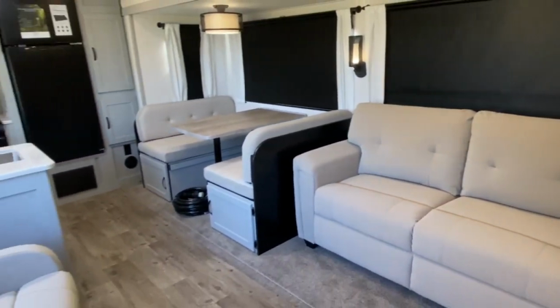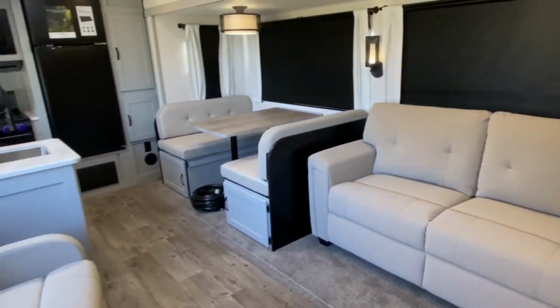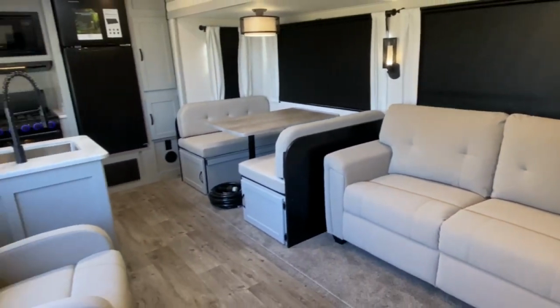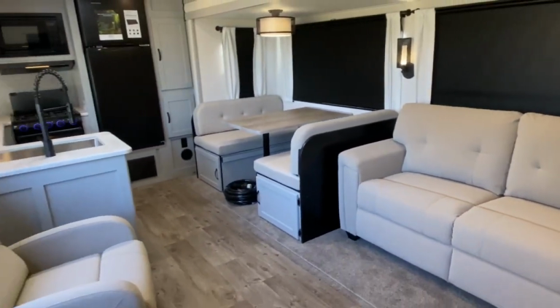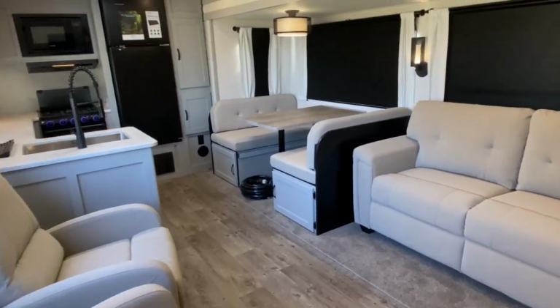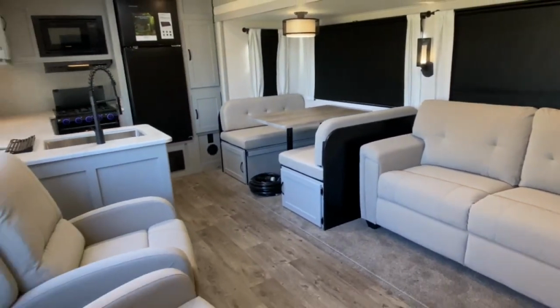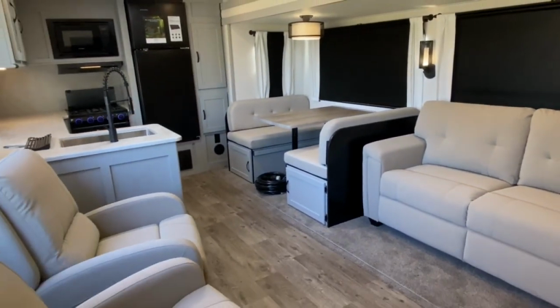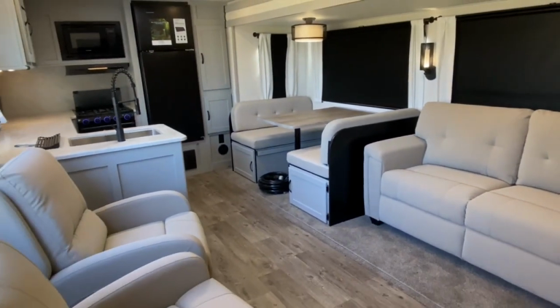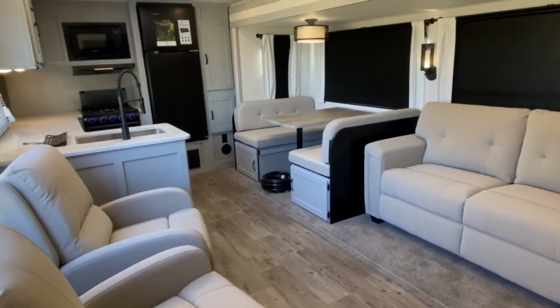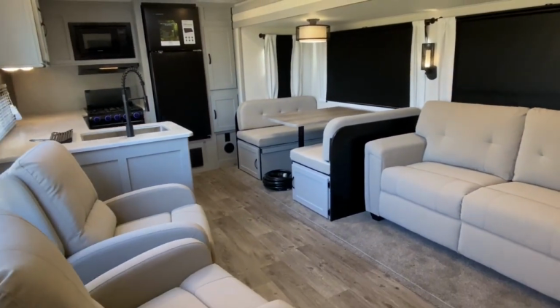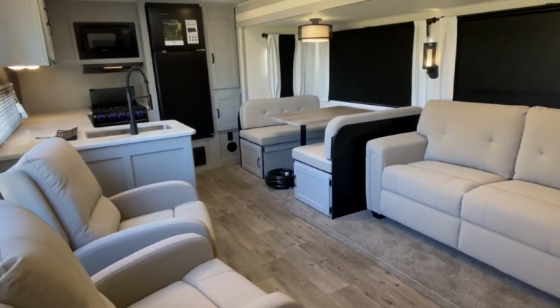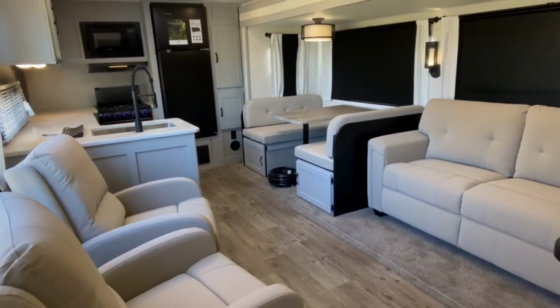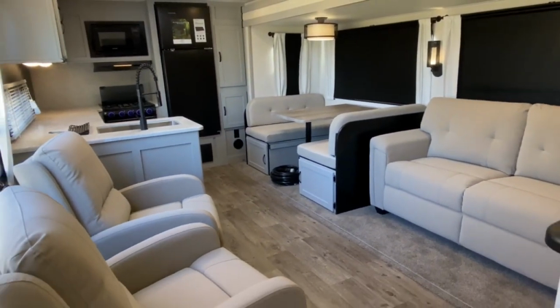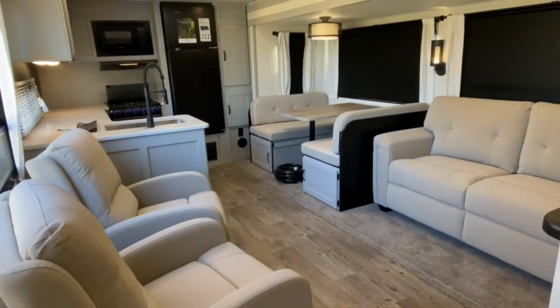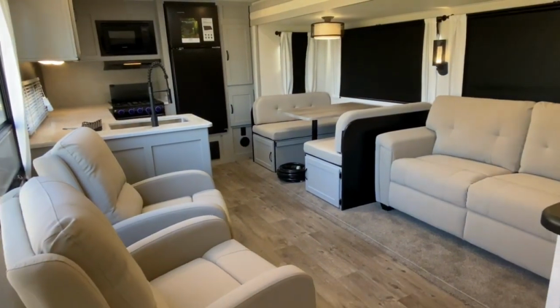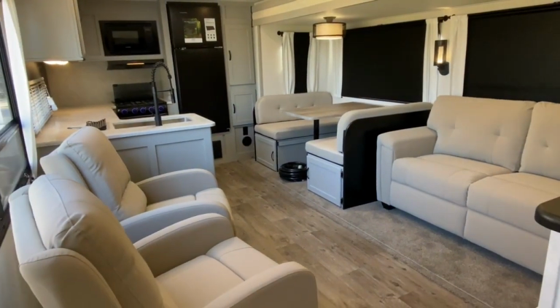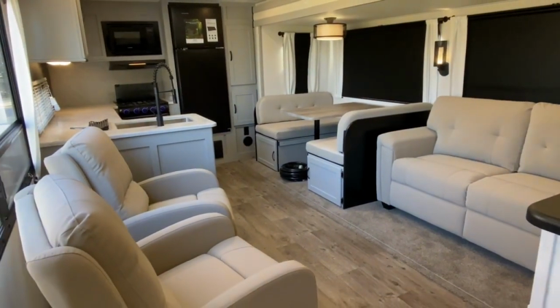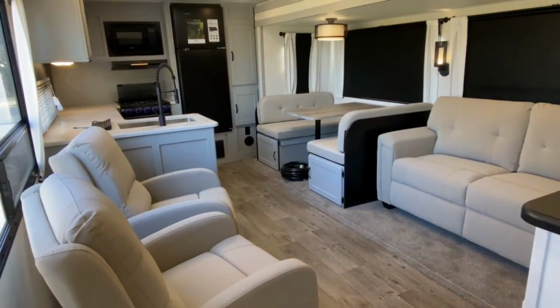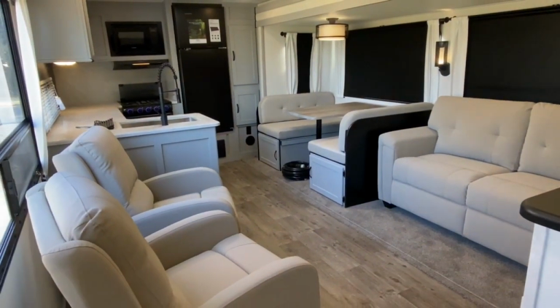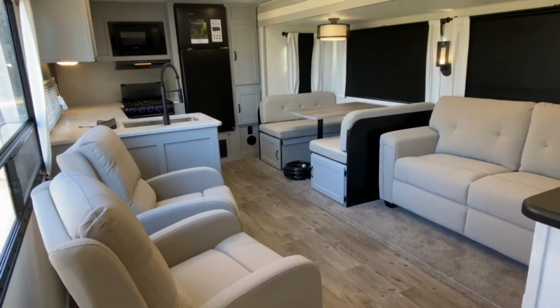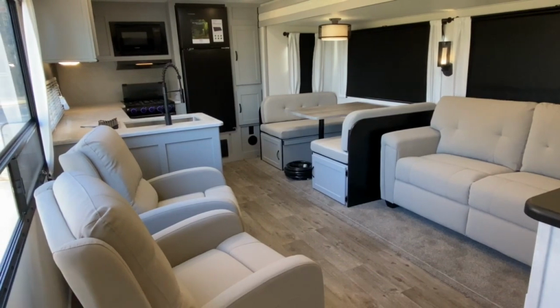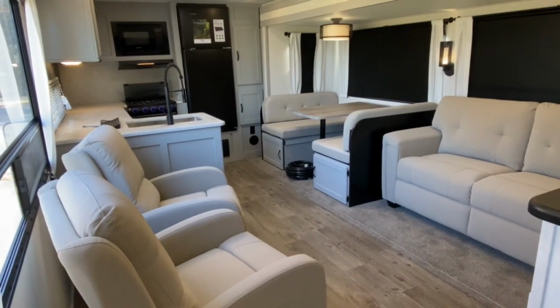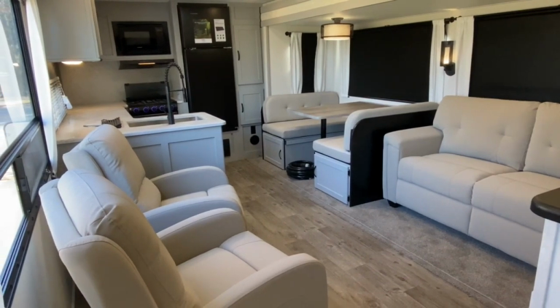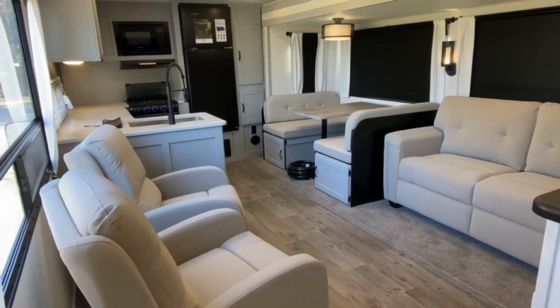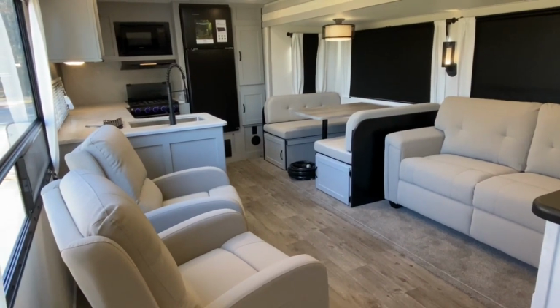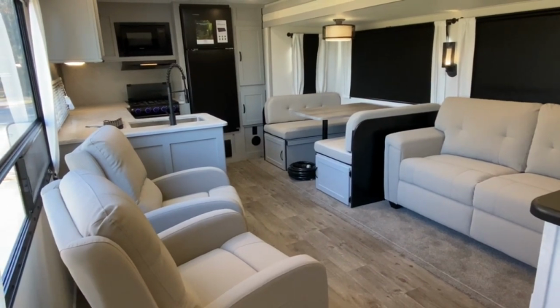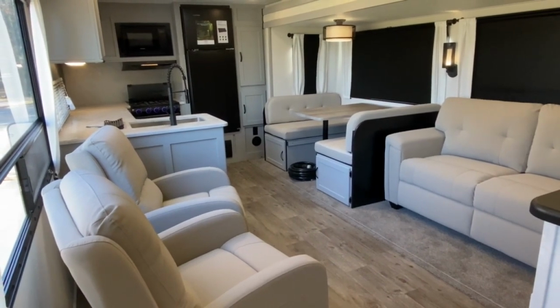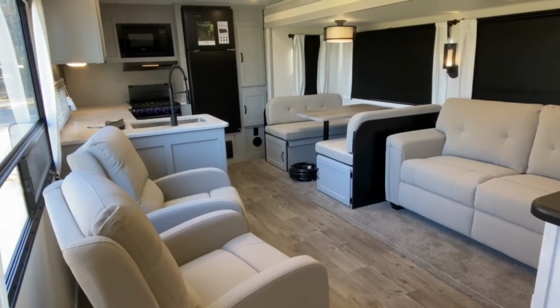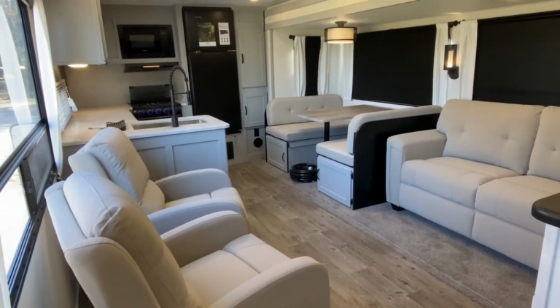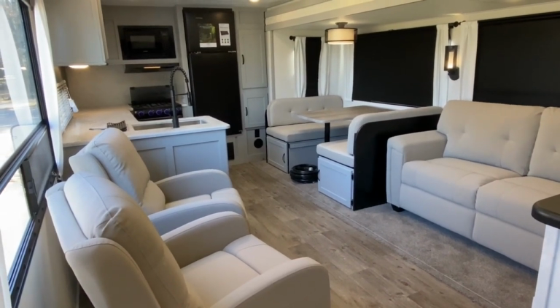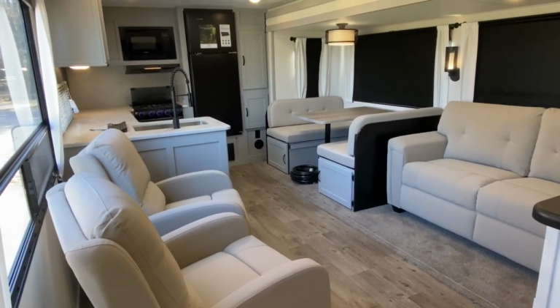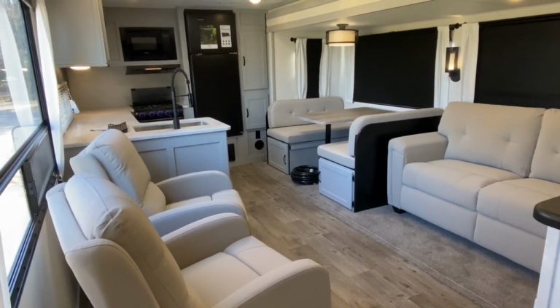If you'd like to check this unit out in person, come see us at Tri-State RV in Anna, Illinois. Have a great day!